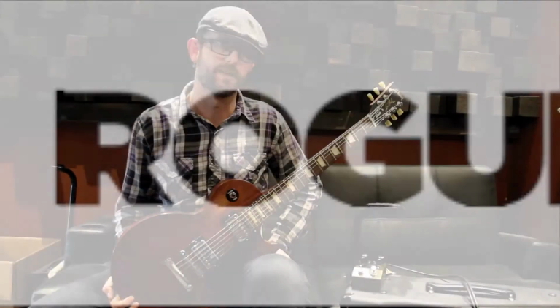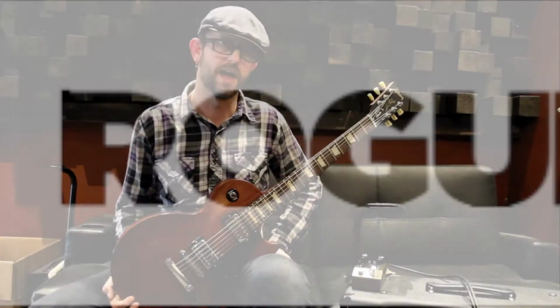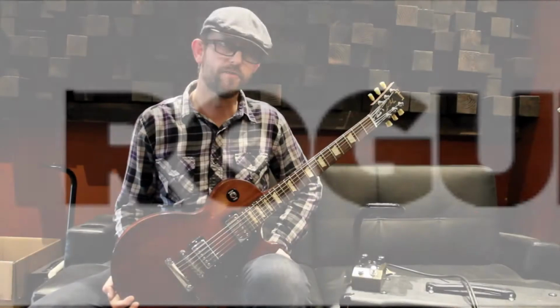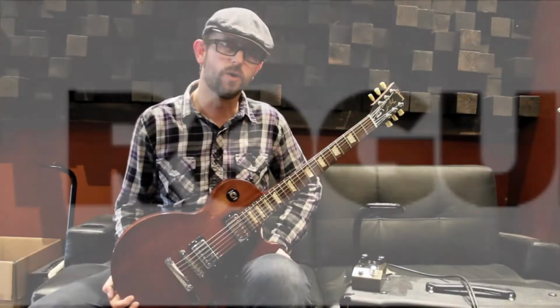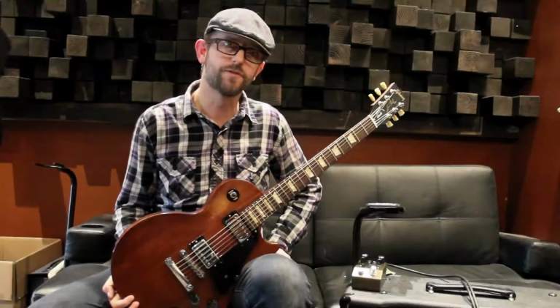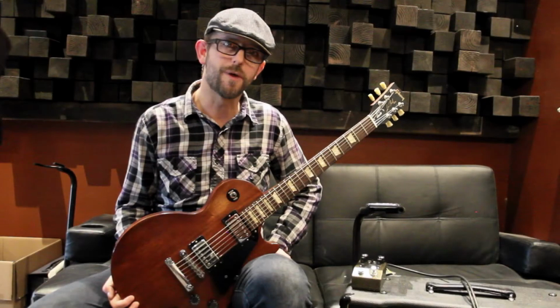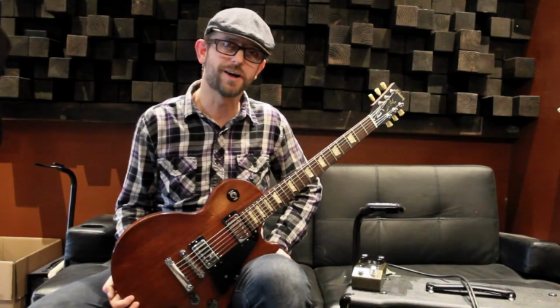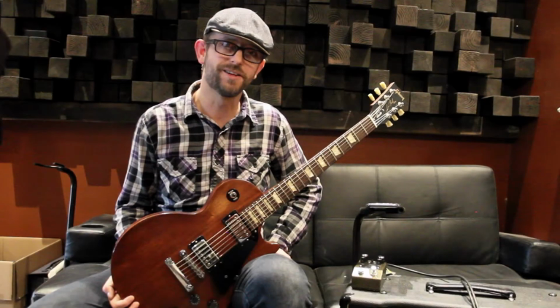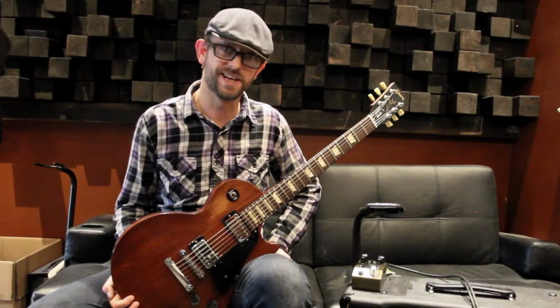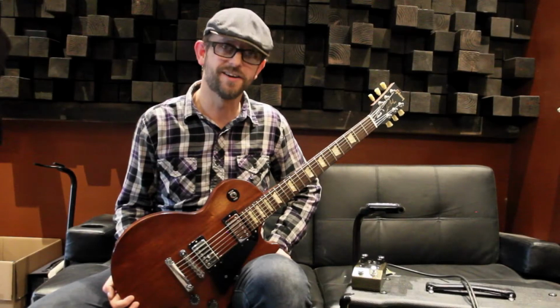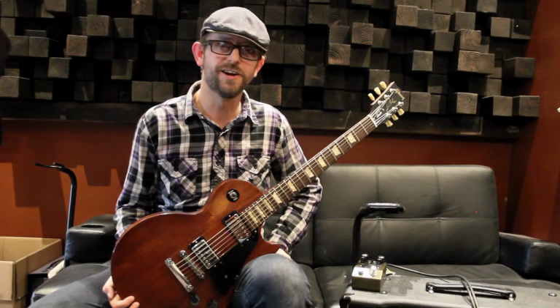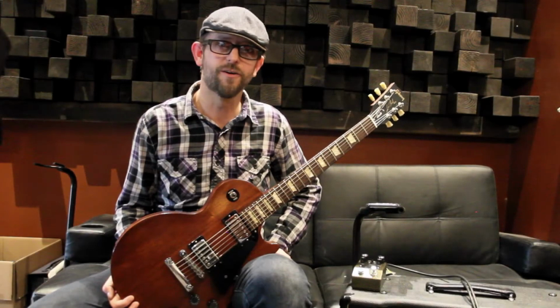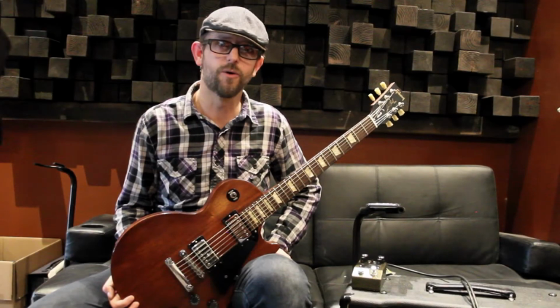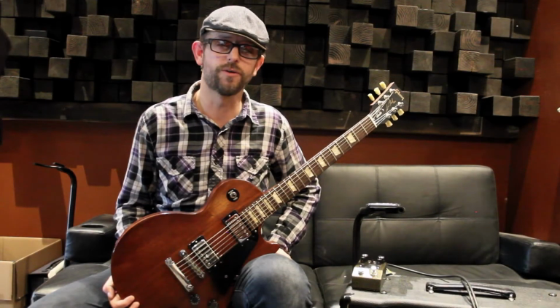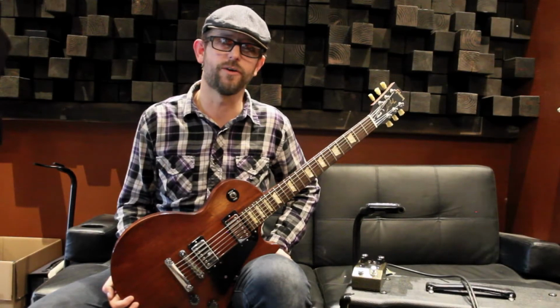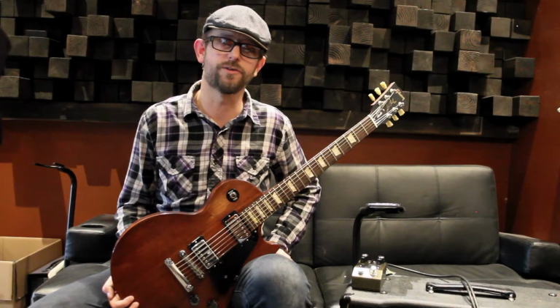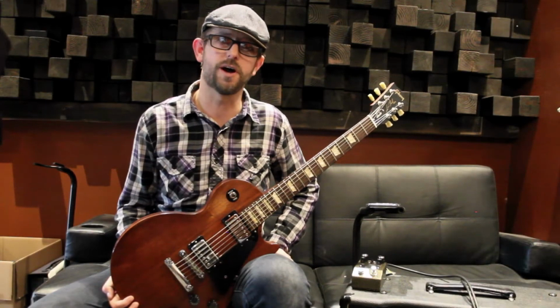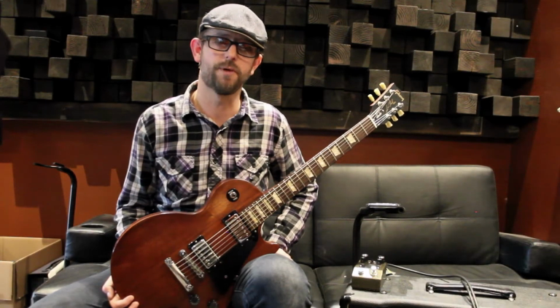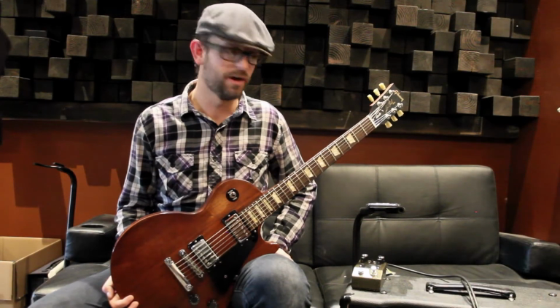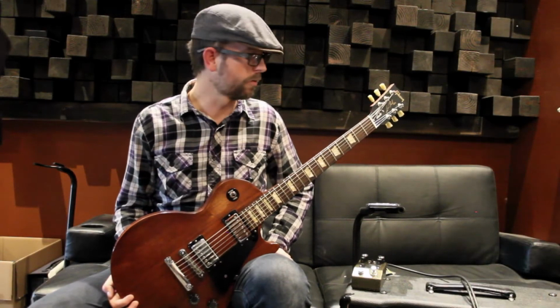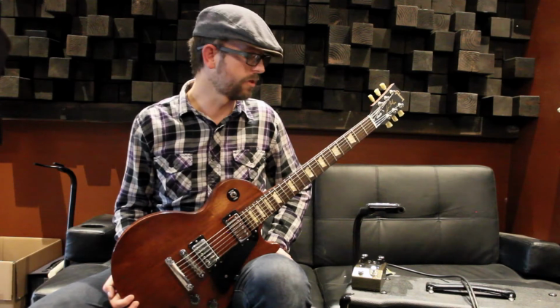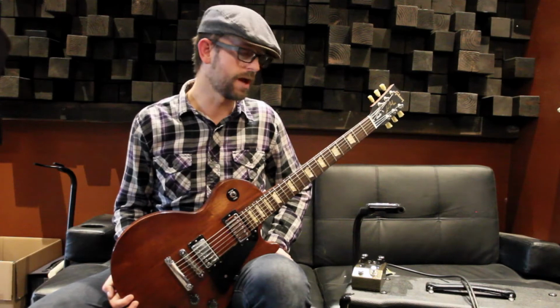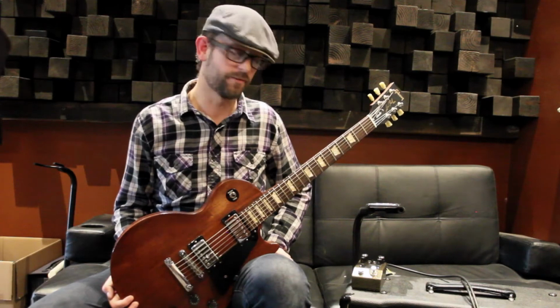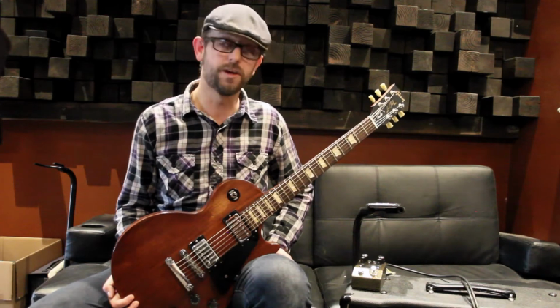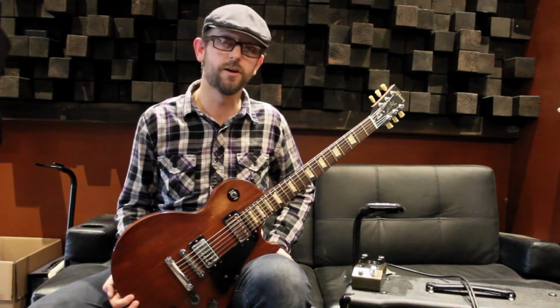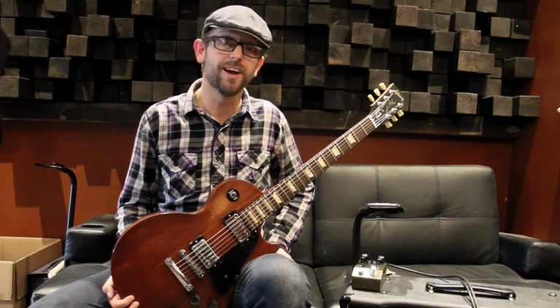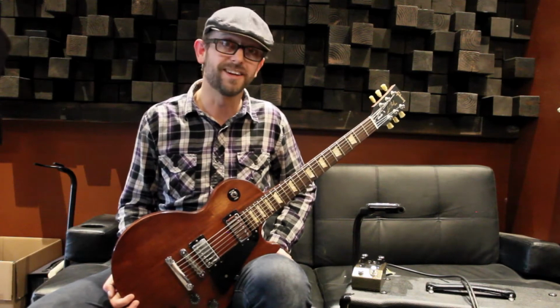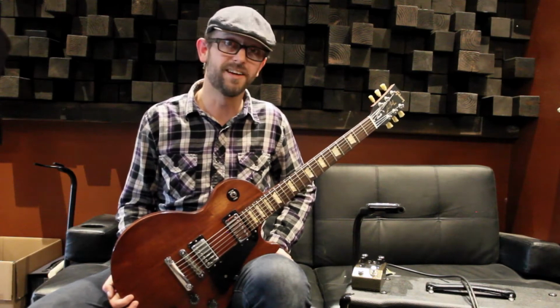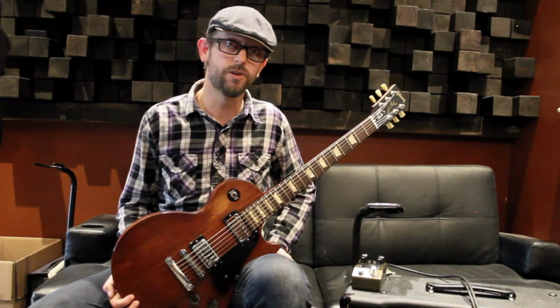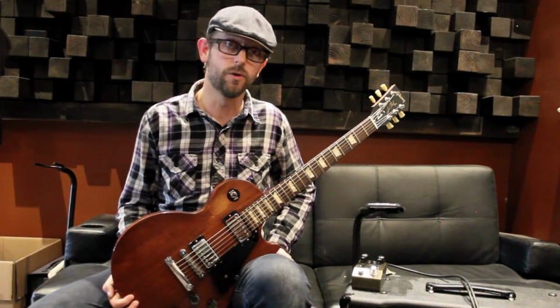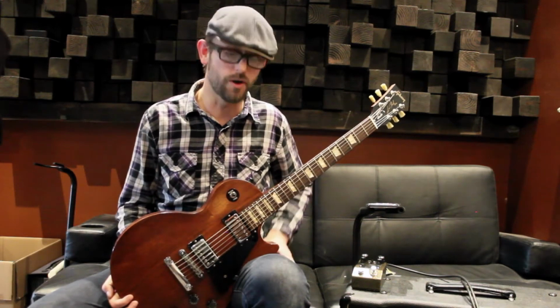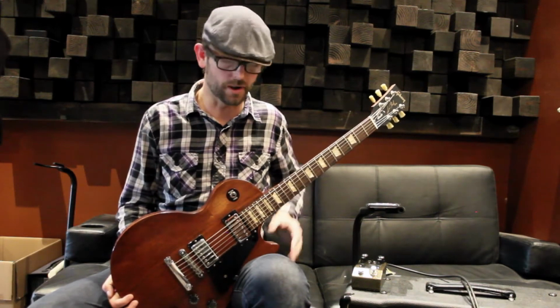Hey everyone, it's Michael and Tanner here at Rogue Guitar Shop. We're pulling out some gear and giving you a look.